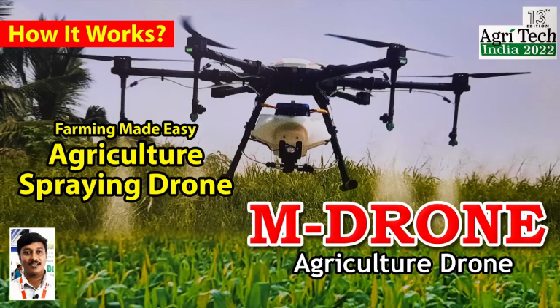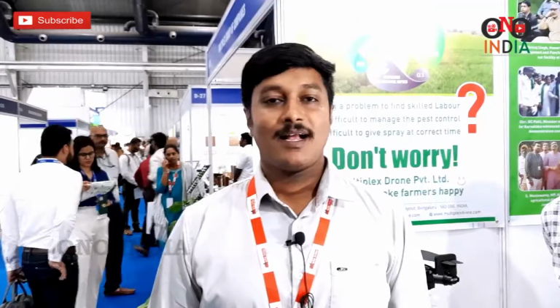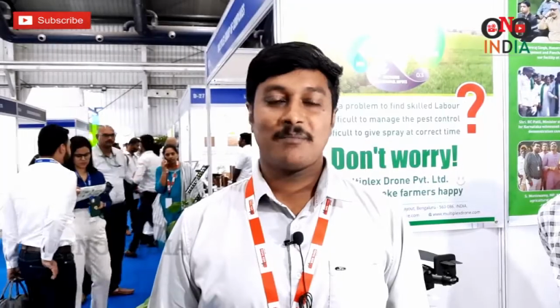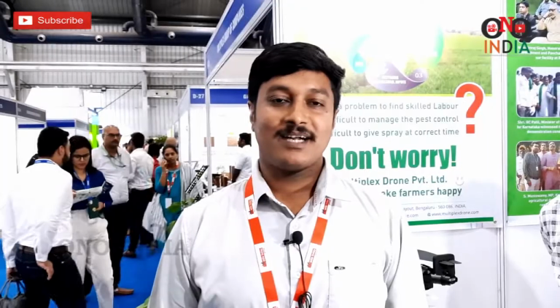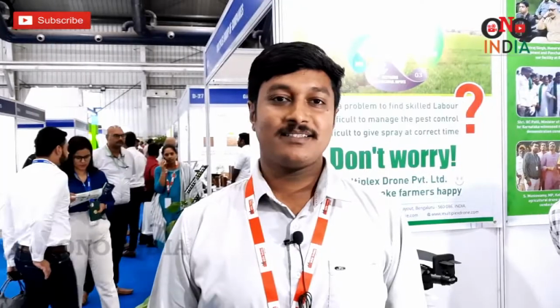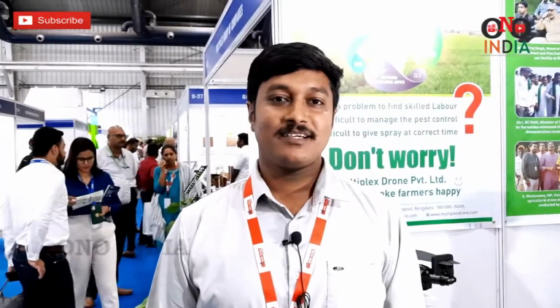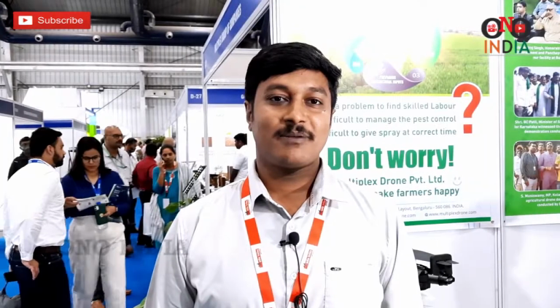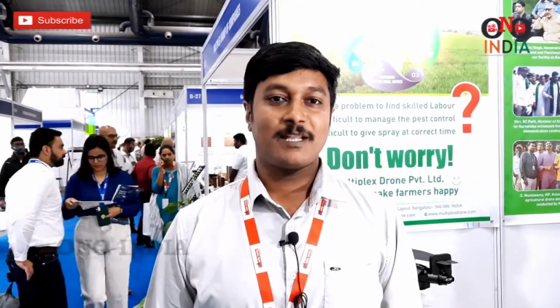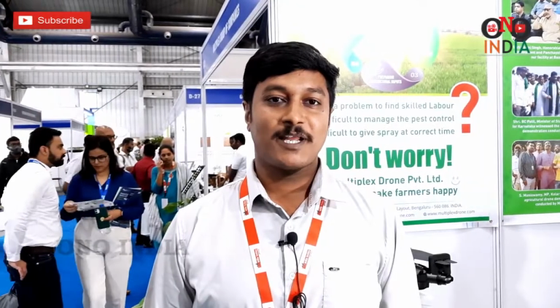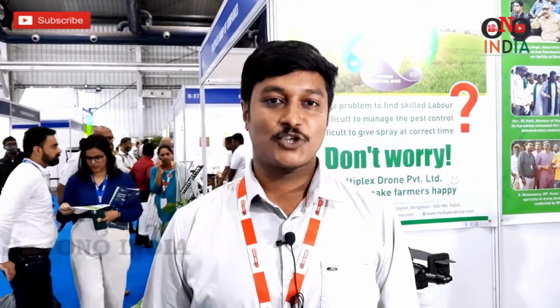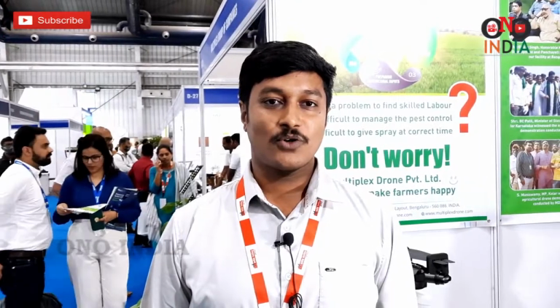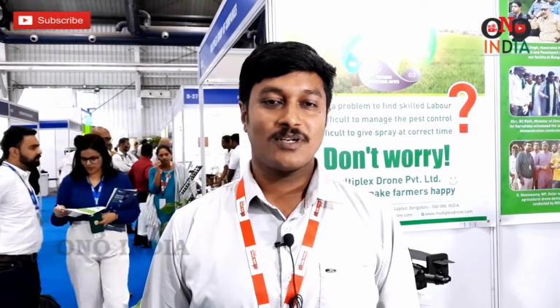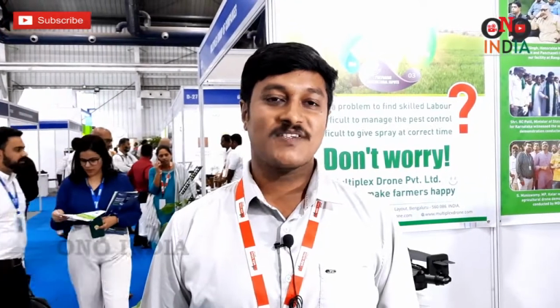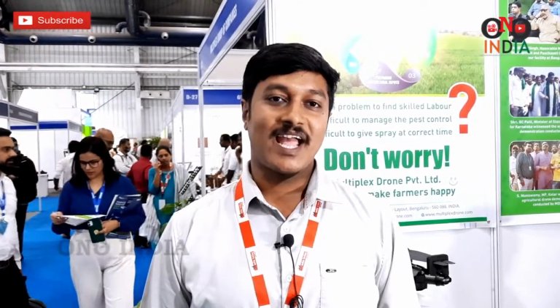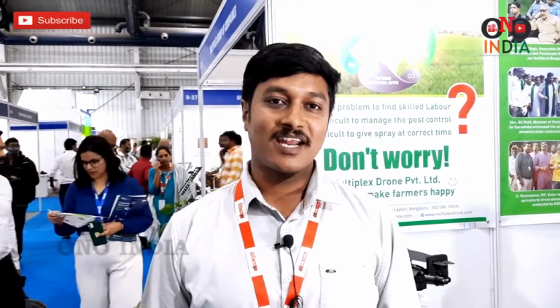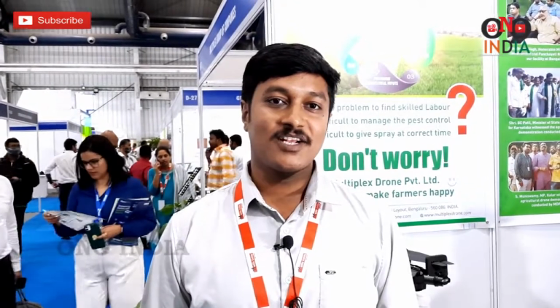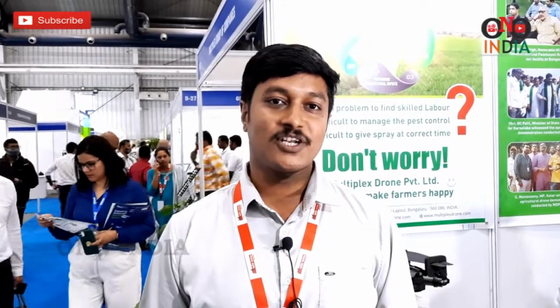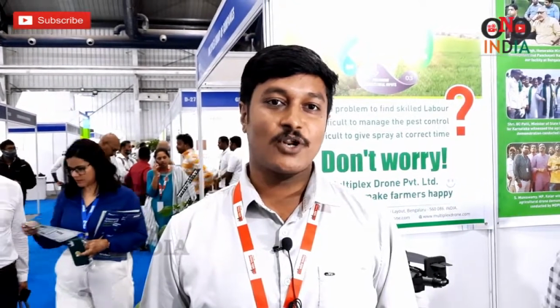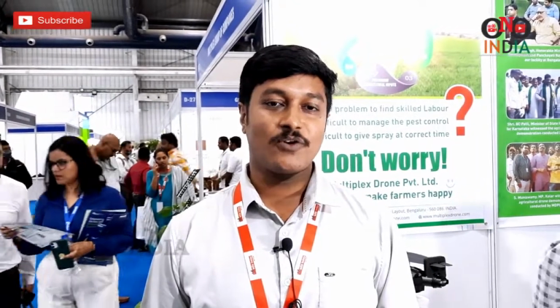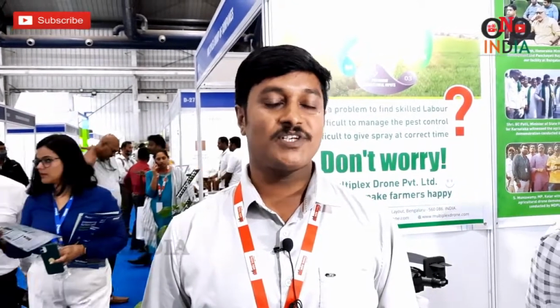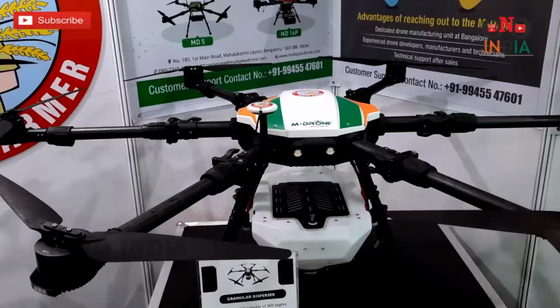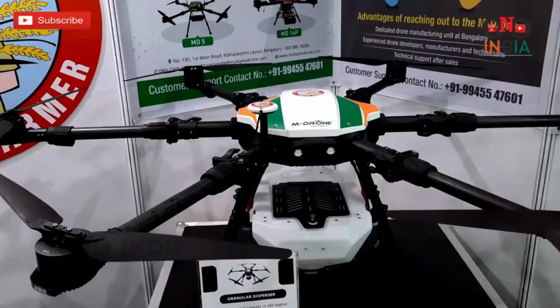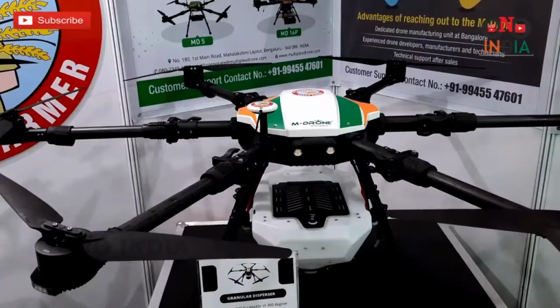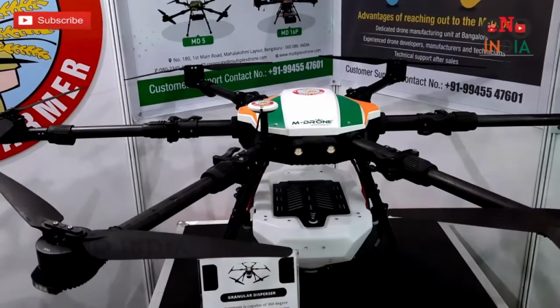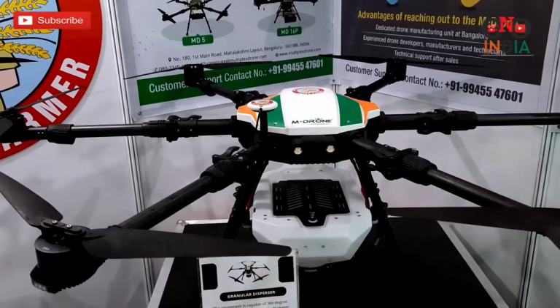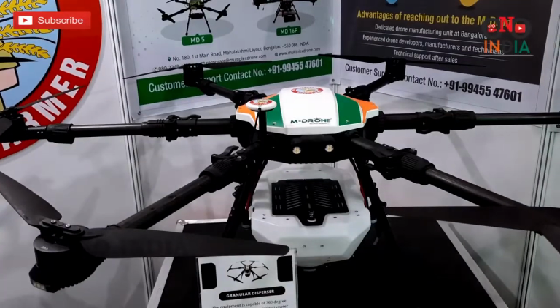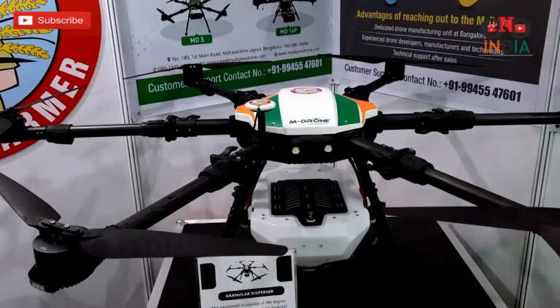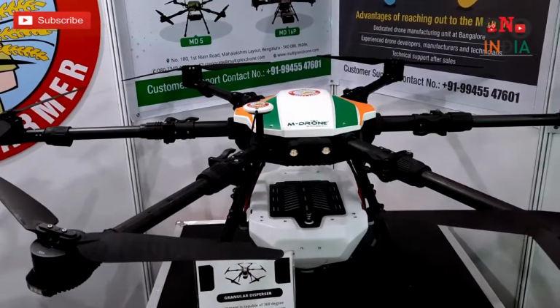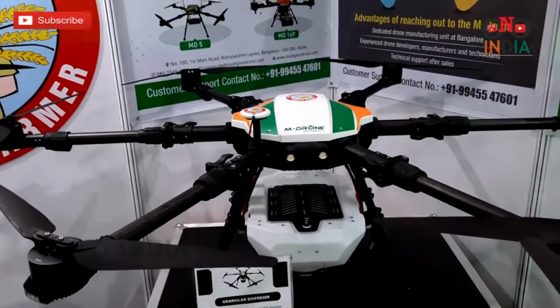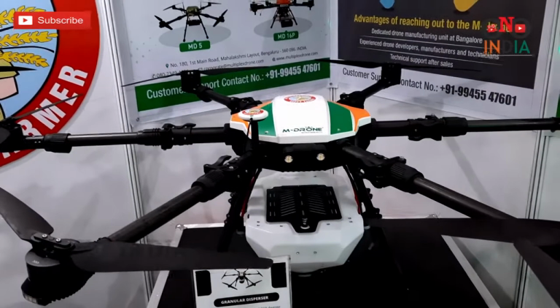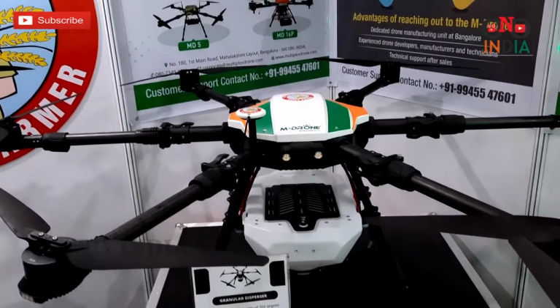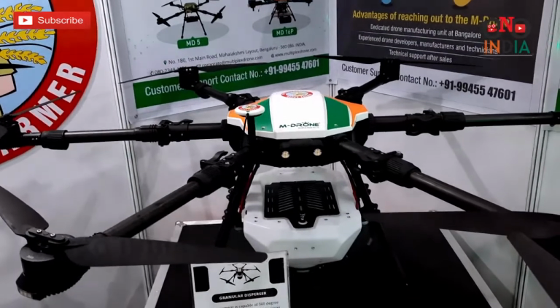I'm Aditya from Multiplex Drone. This is the agricultural drone developed by Multiplex Drone Private Limited.